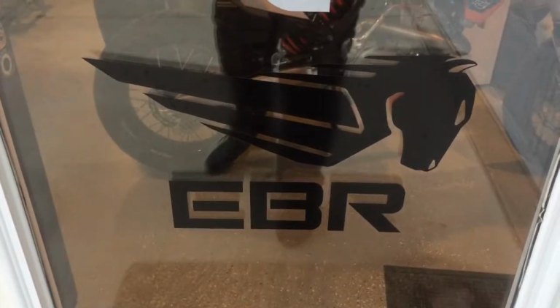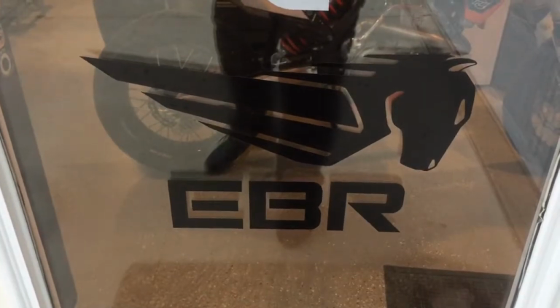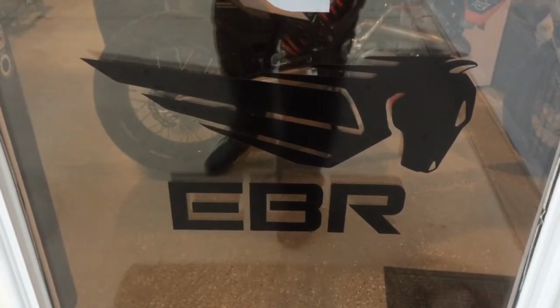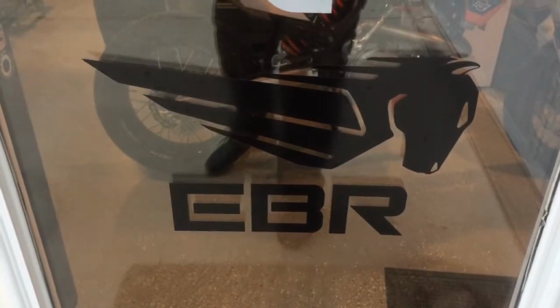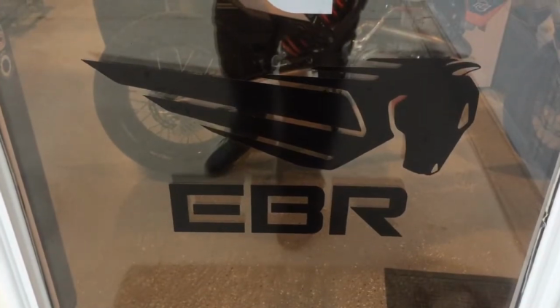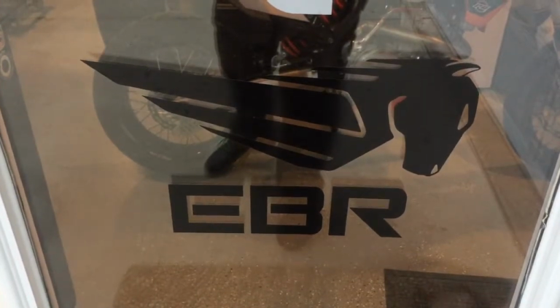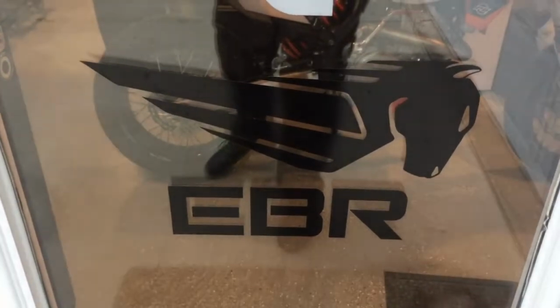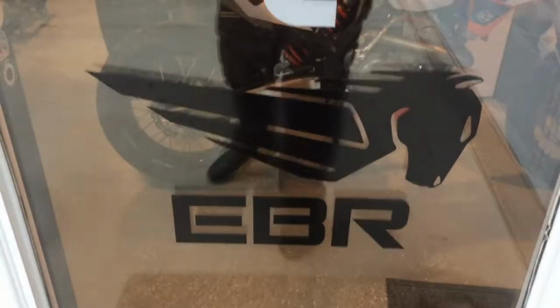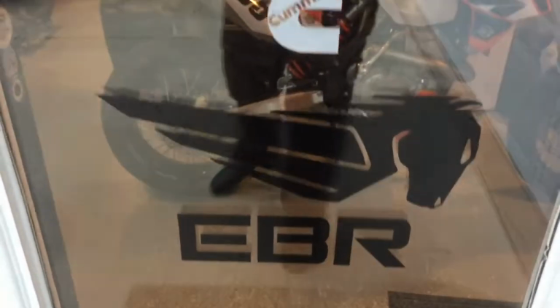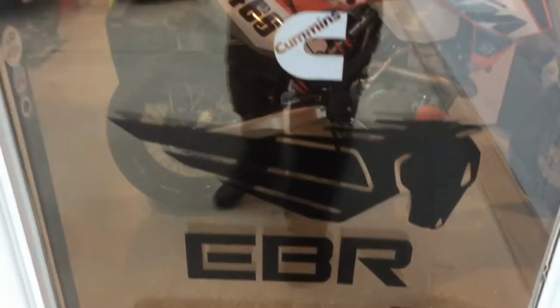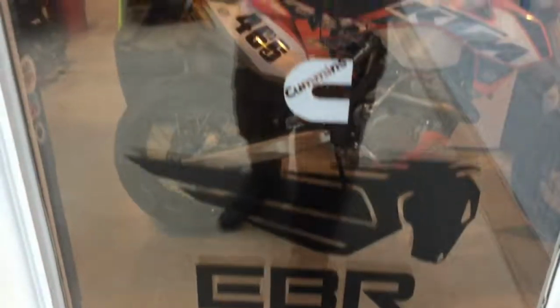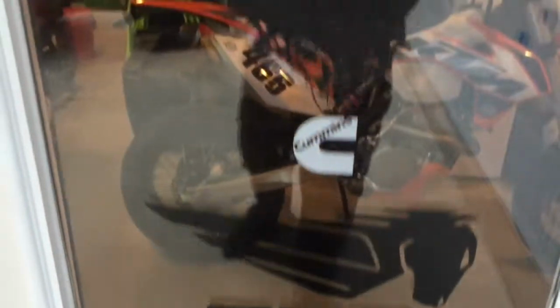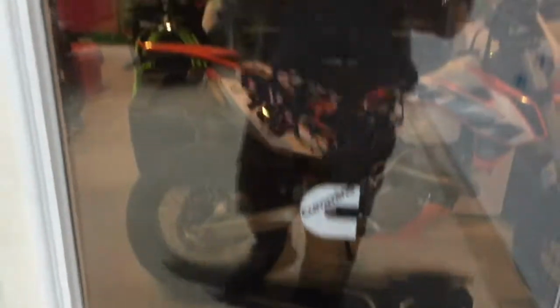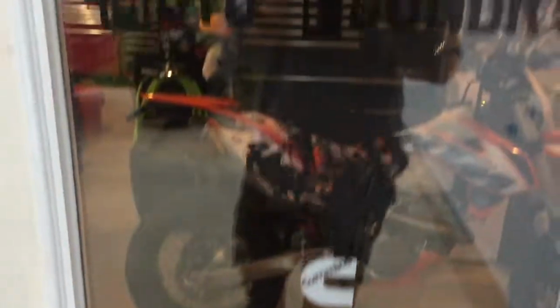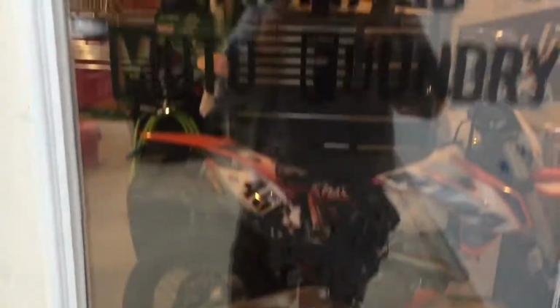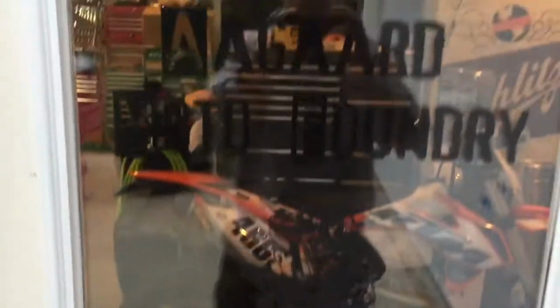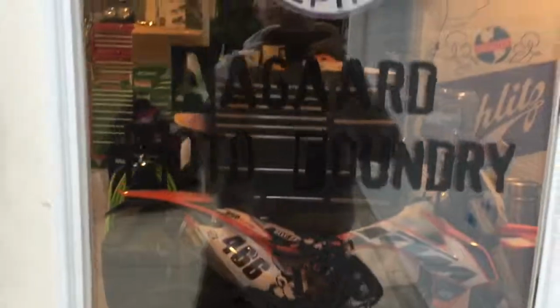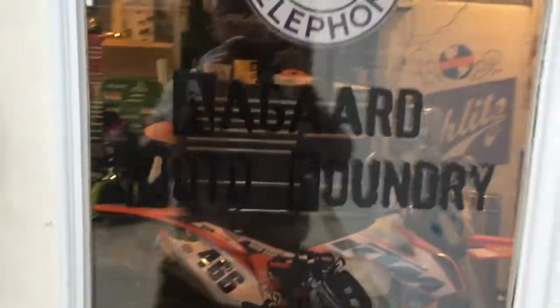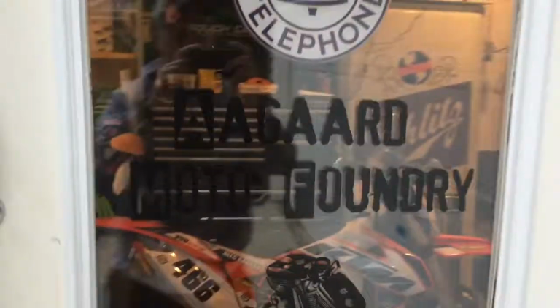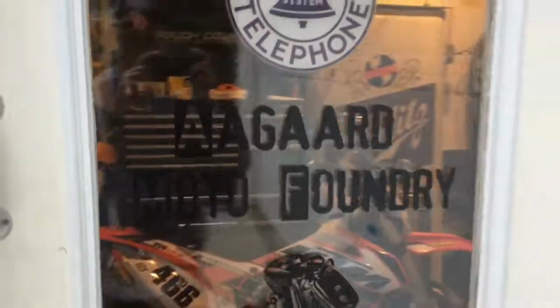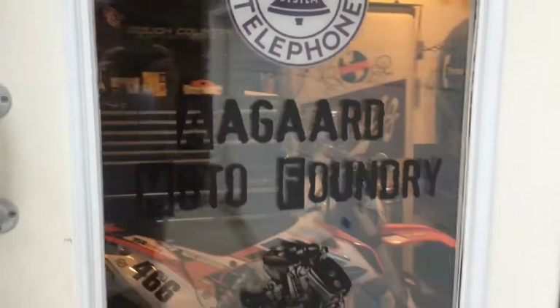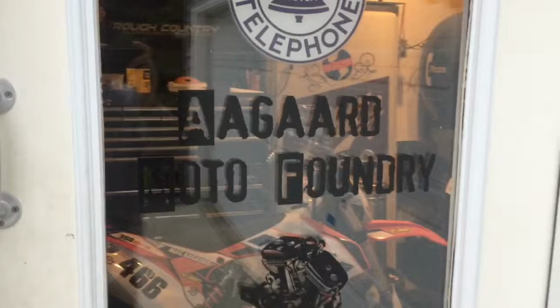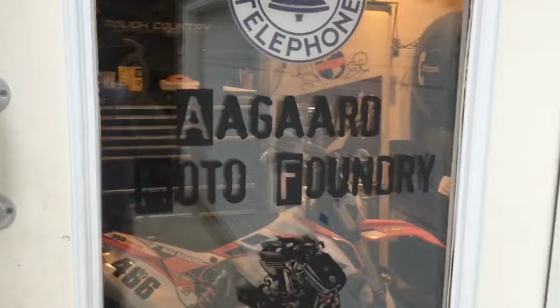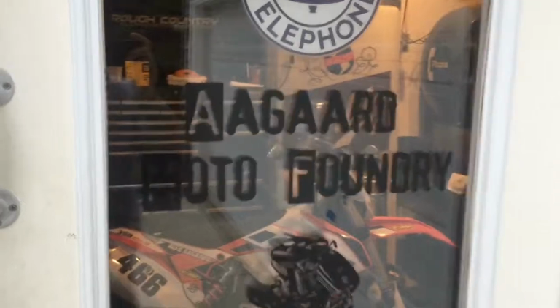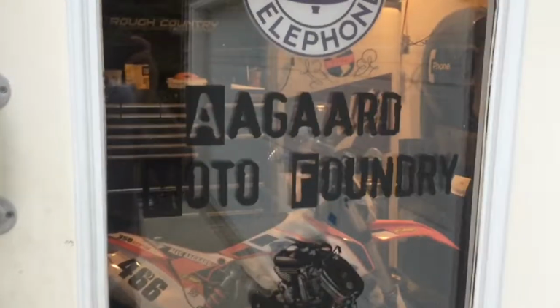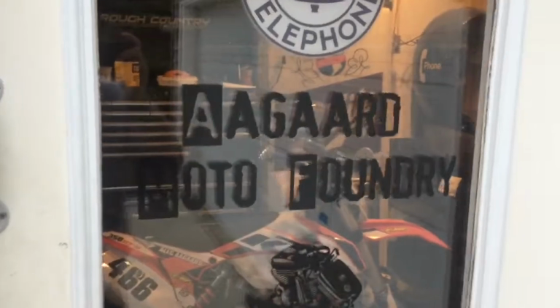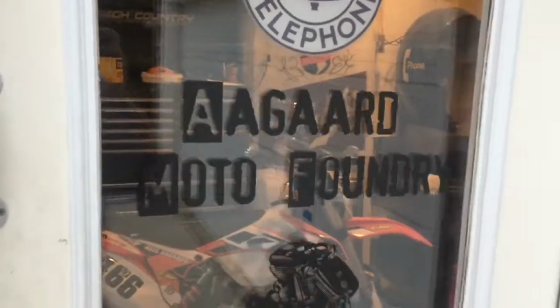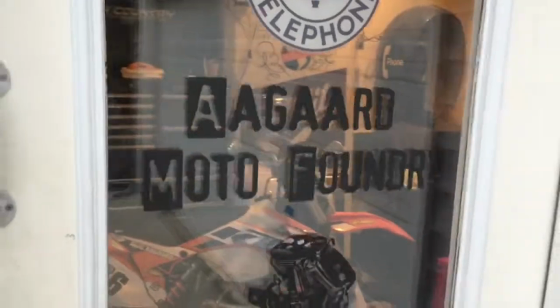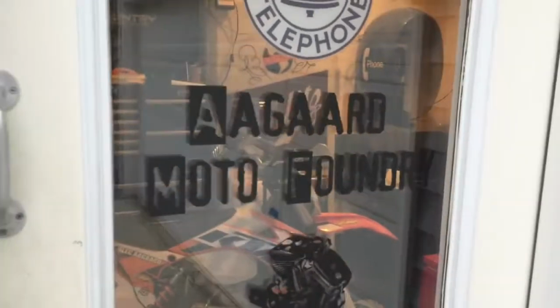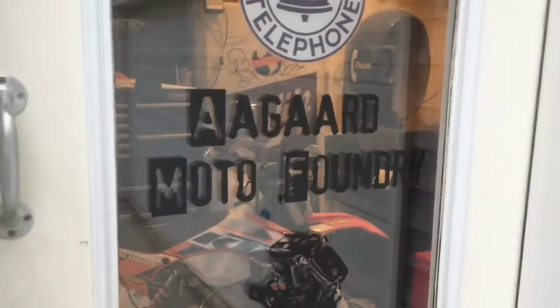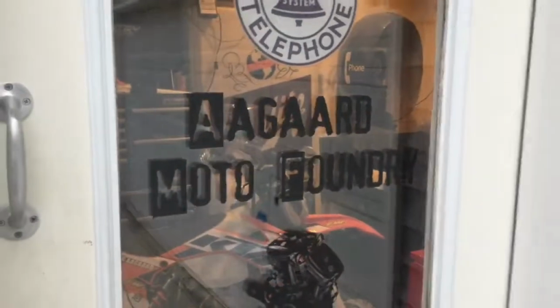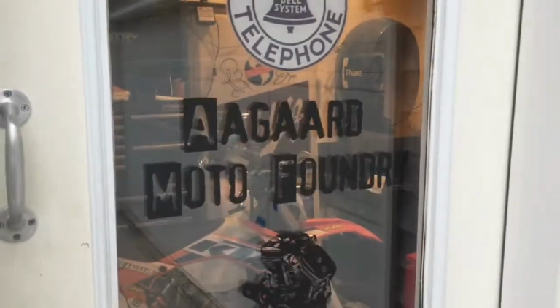We hope that you enjoyed this Agard Moto Foundry production. Like, comment, and subscribe below.